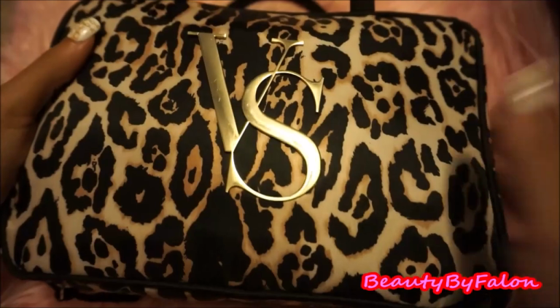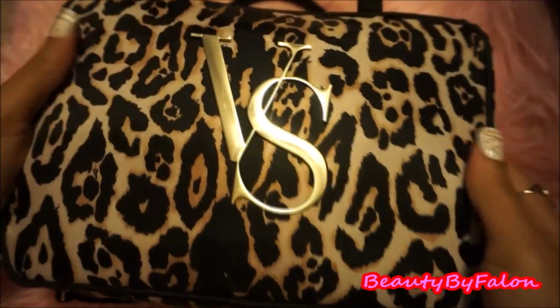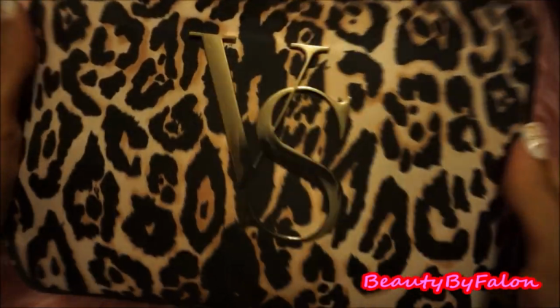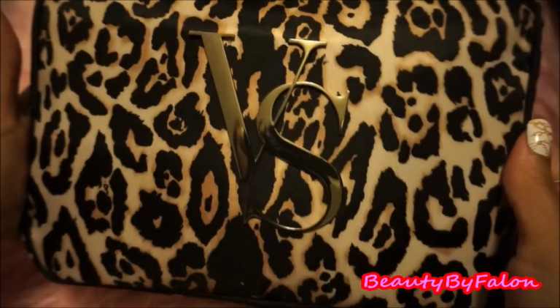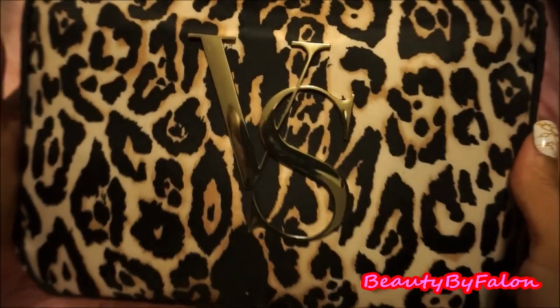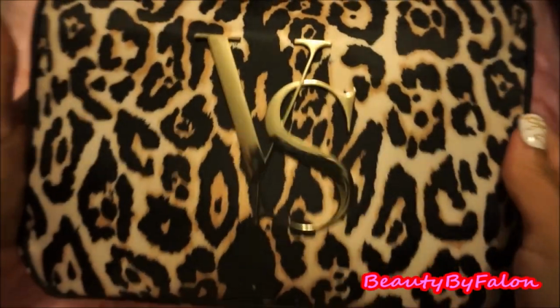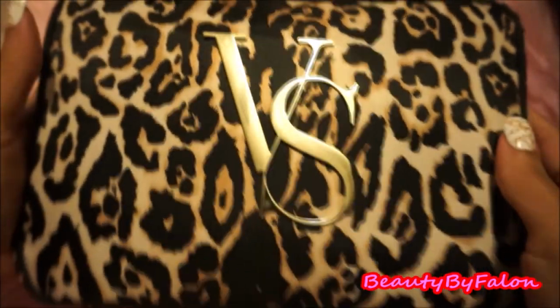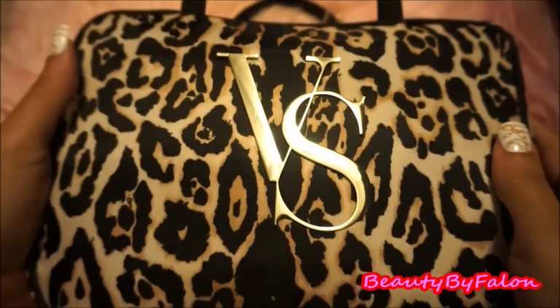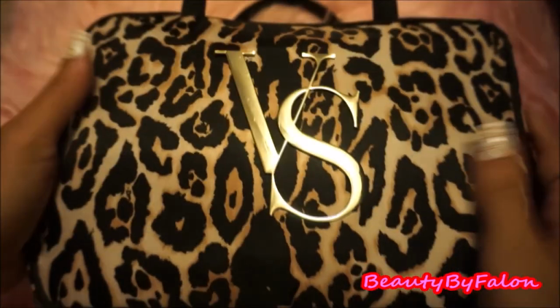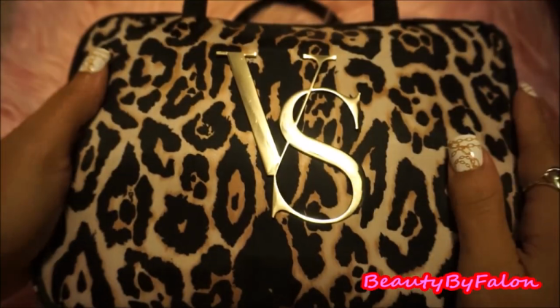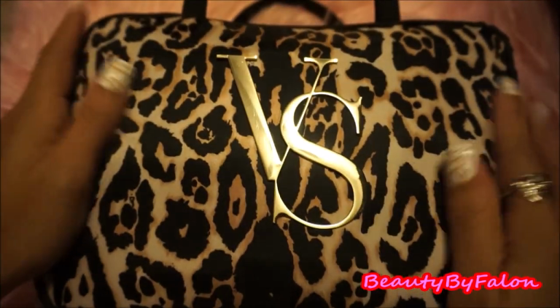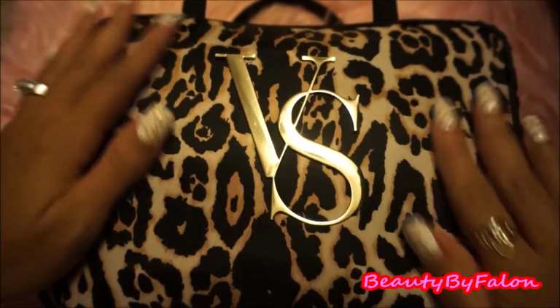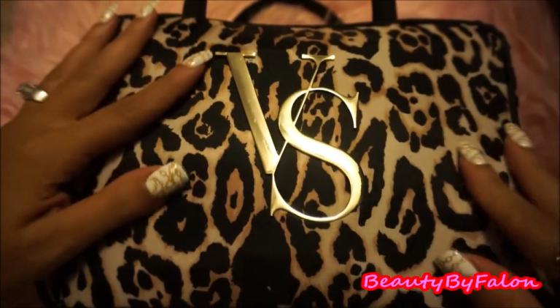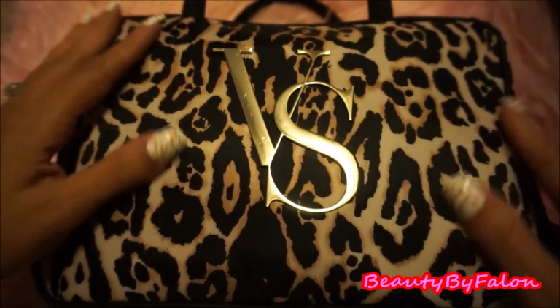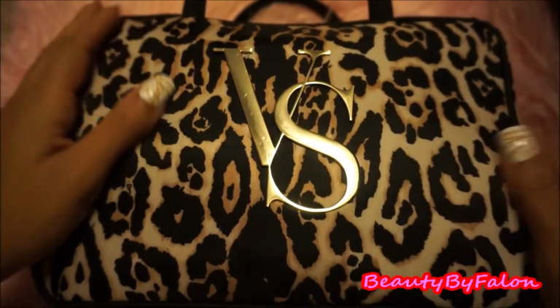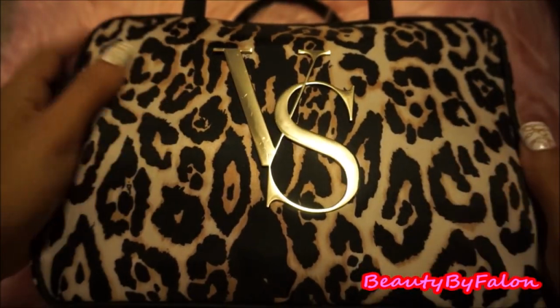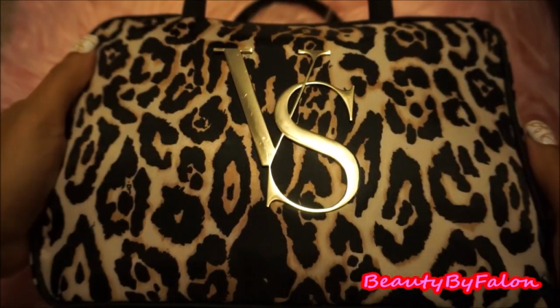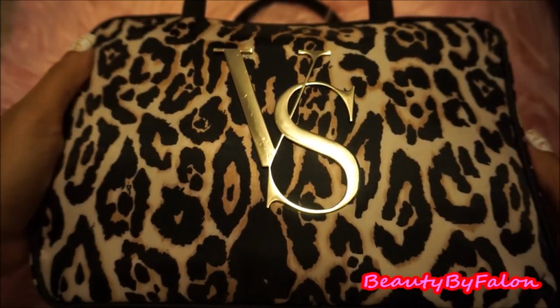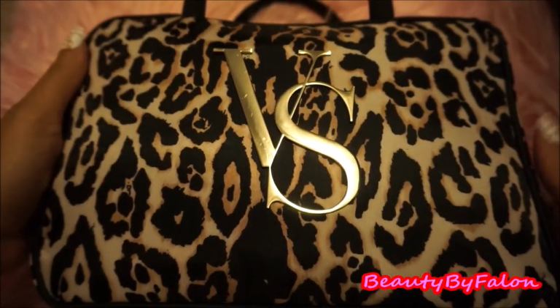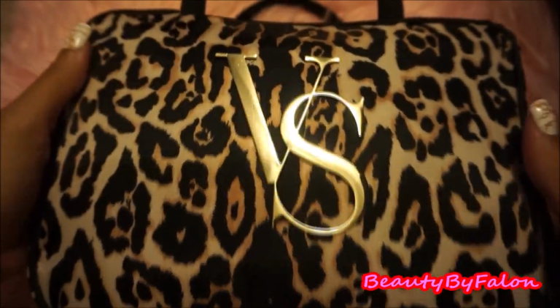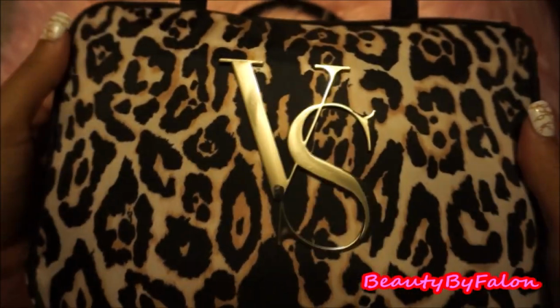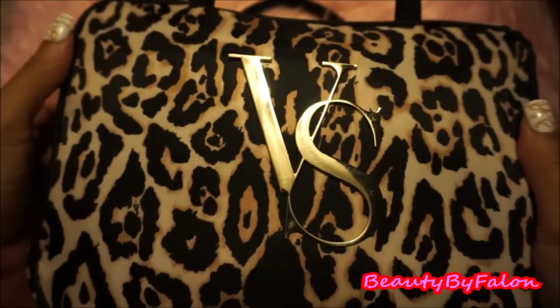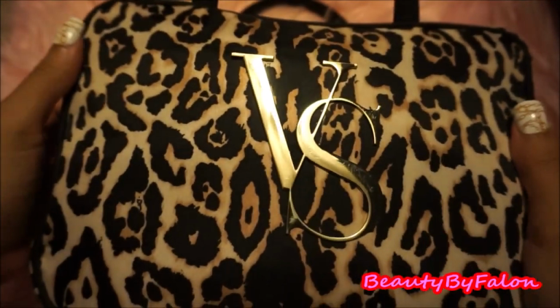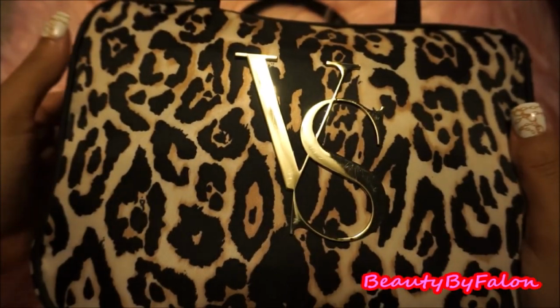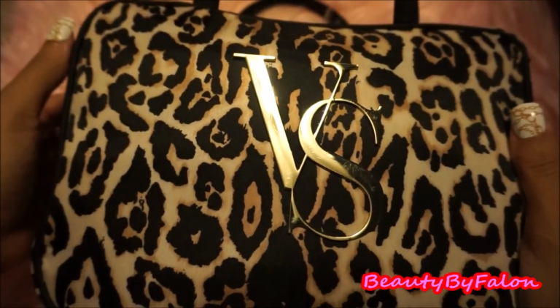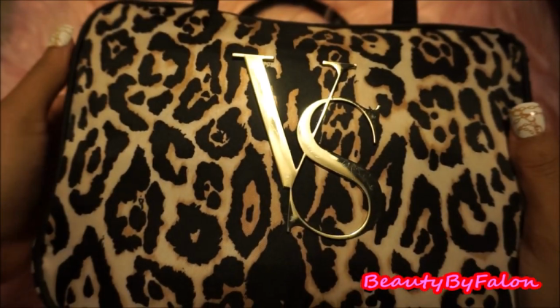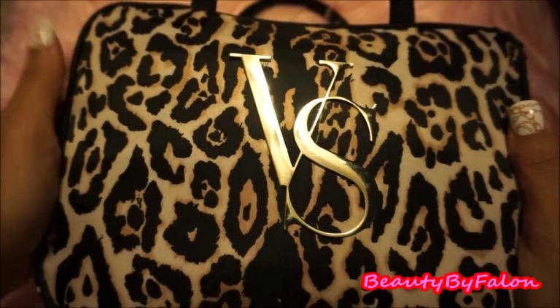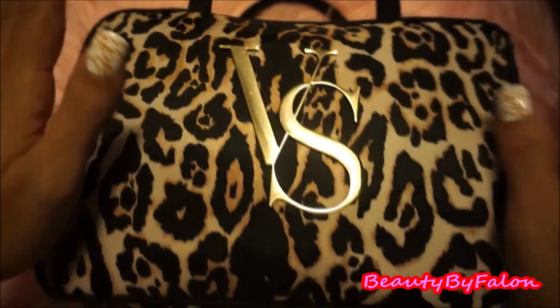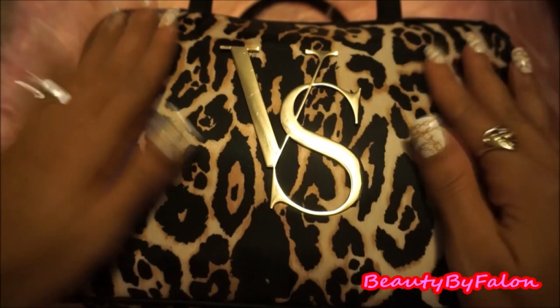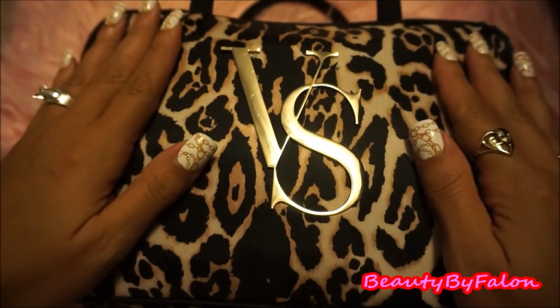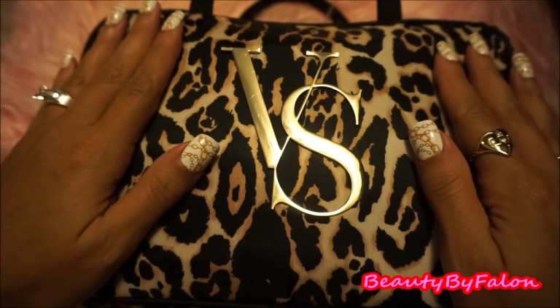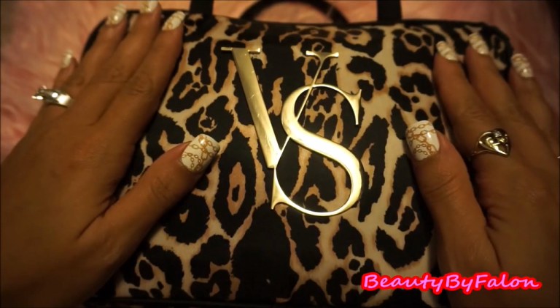This is my toiletry bag. I got it from Victoria's Secret. As you can tell, I love leopard.